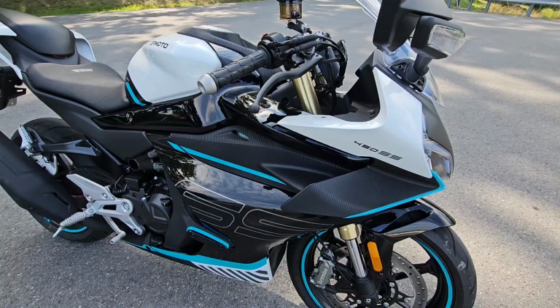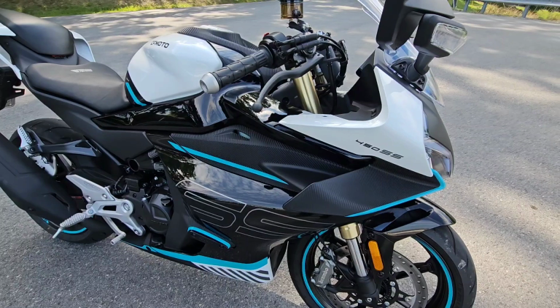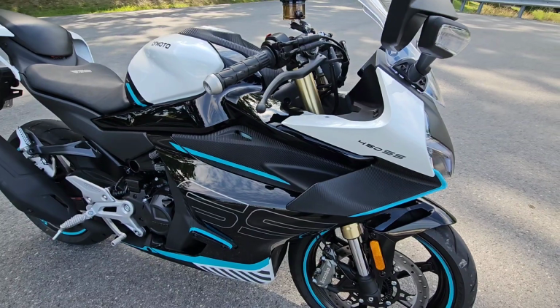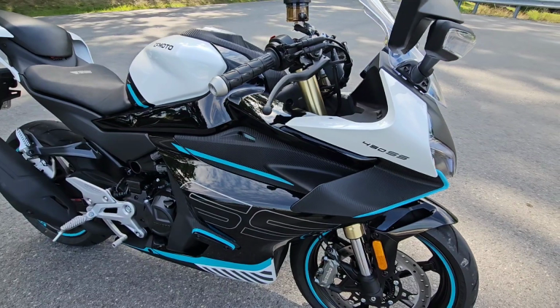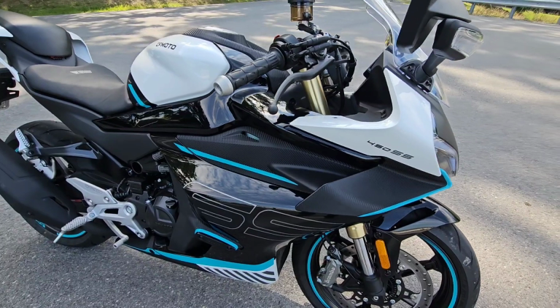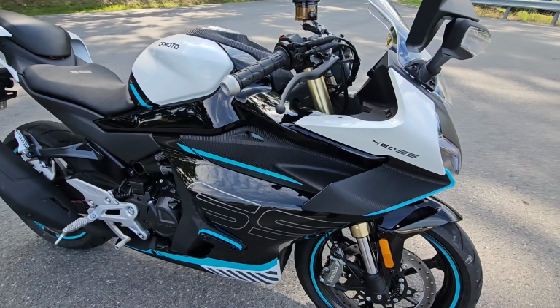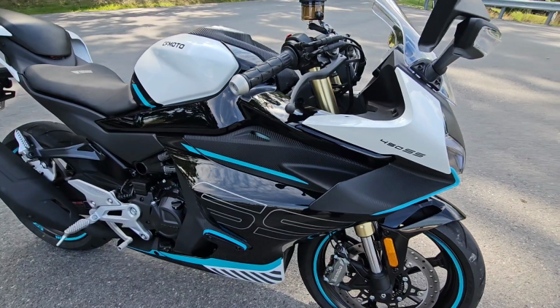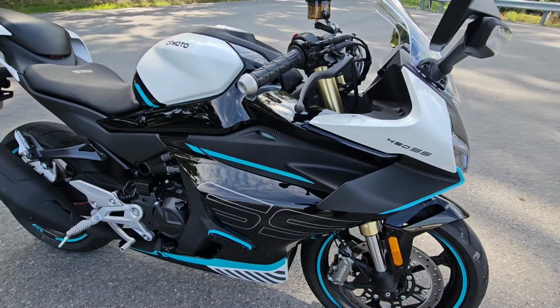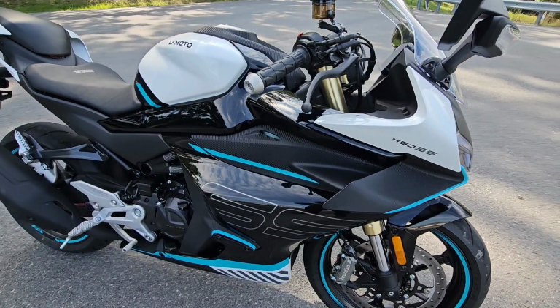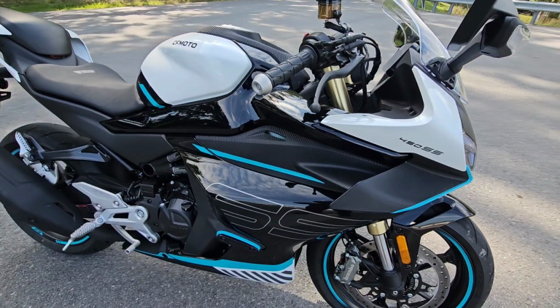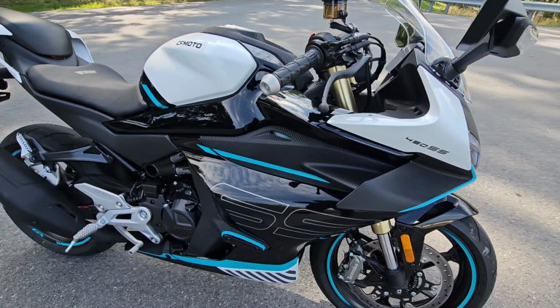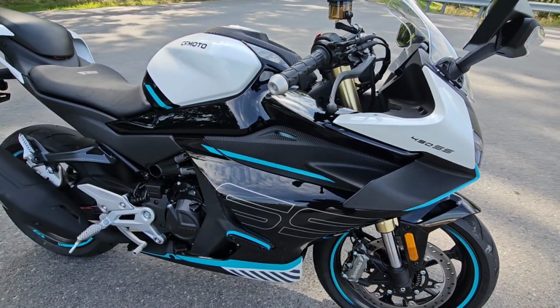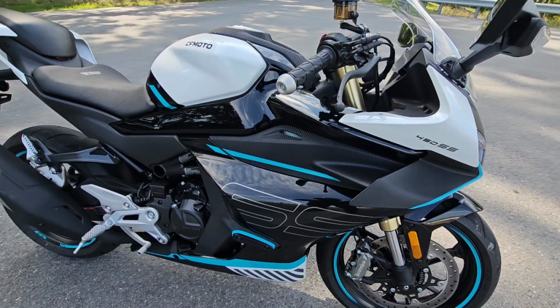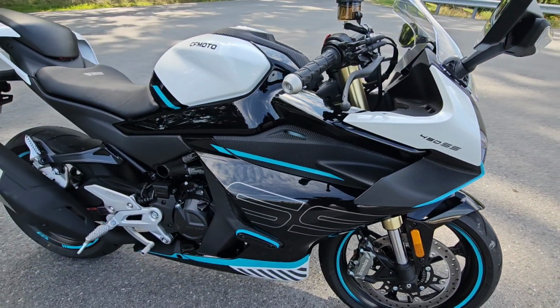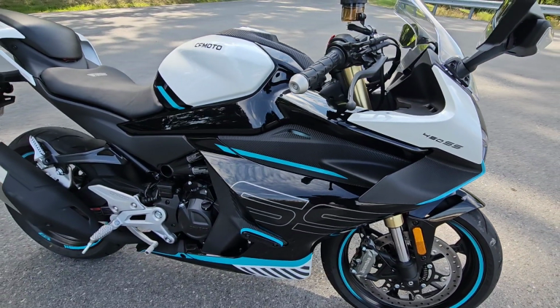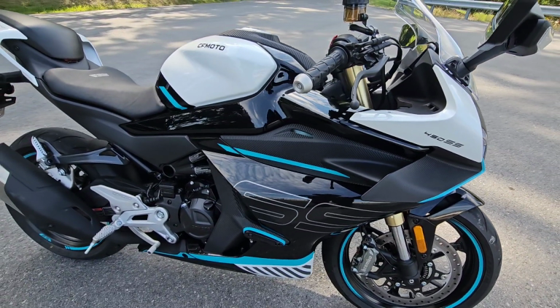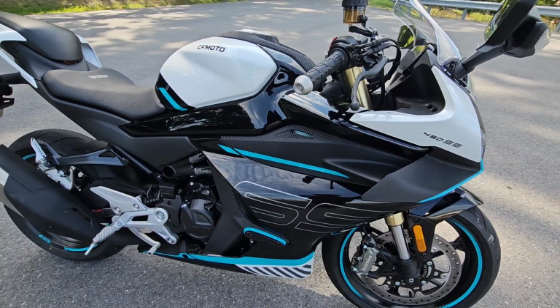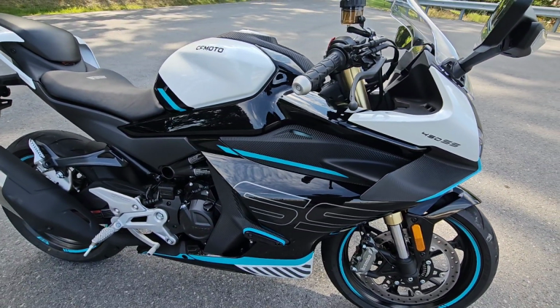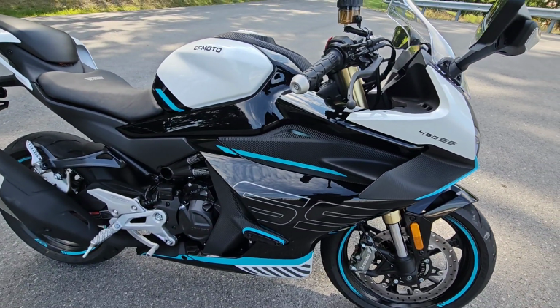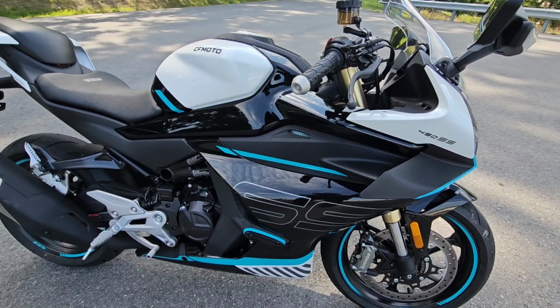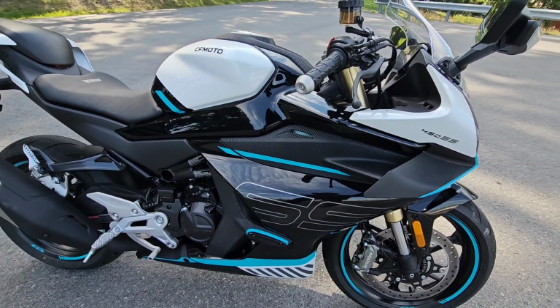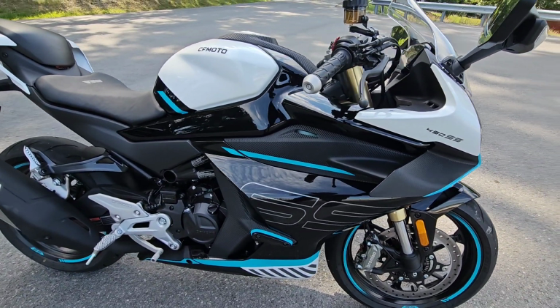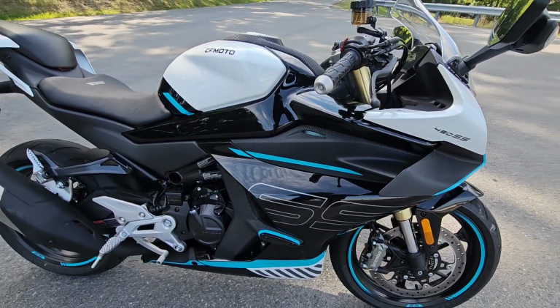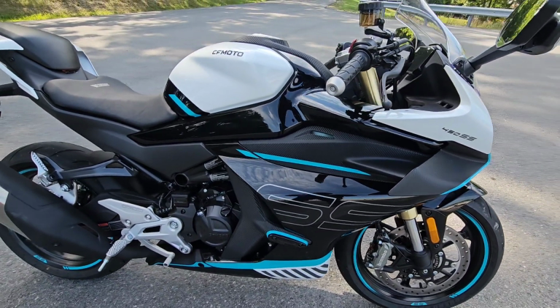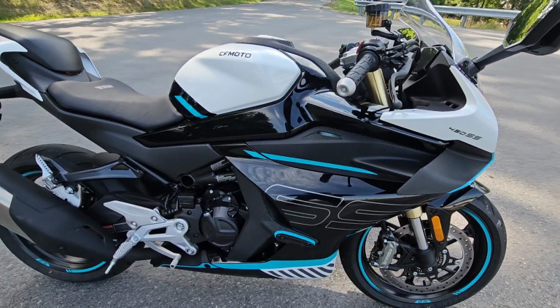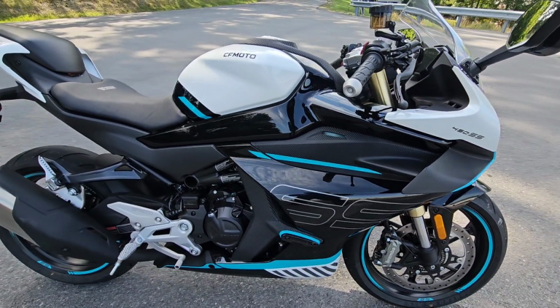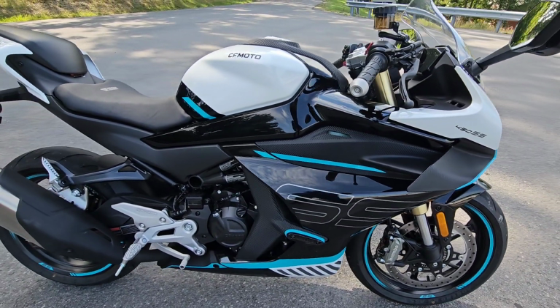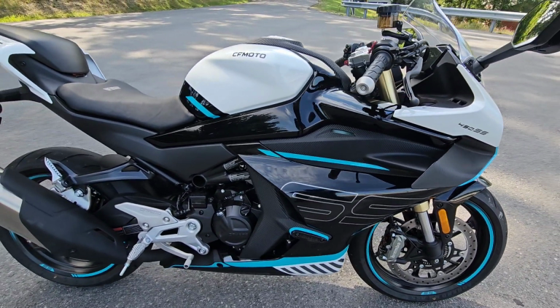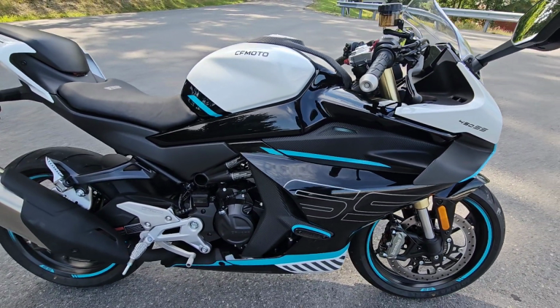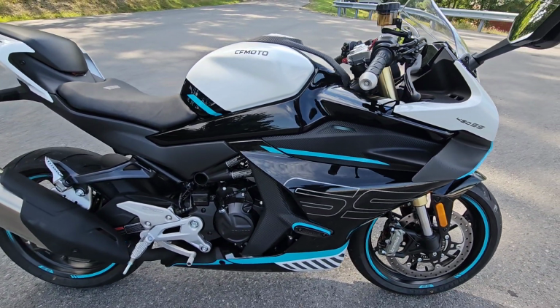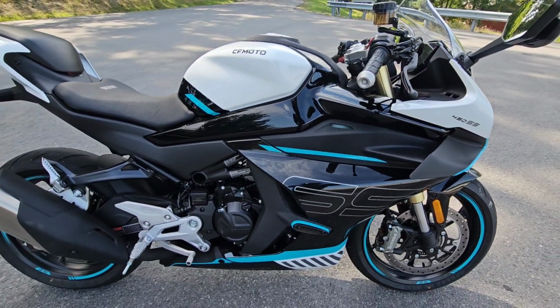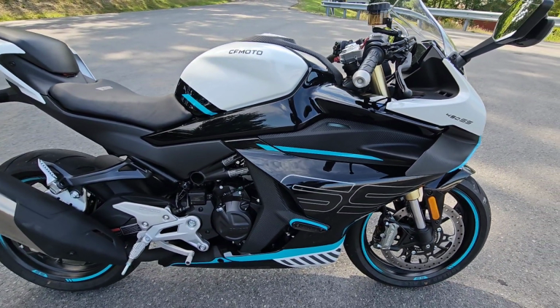What's up guys, Togimoto here, finally back again with a ride and review.